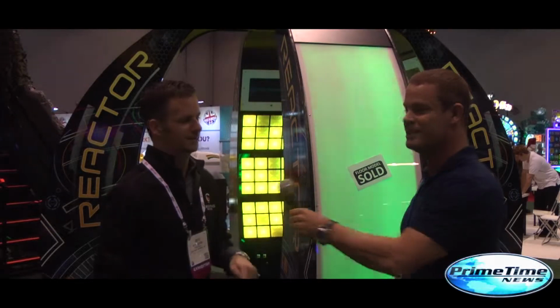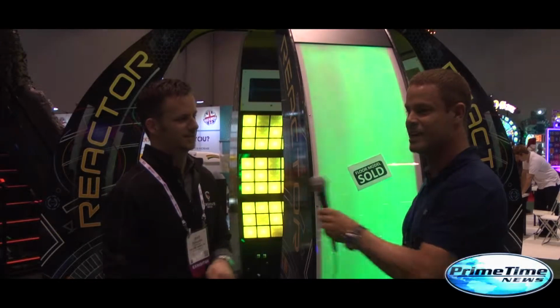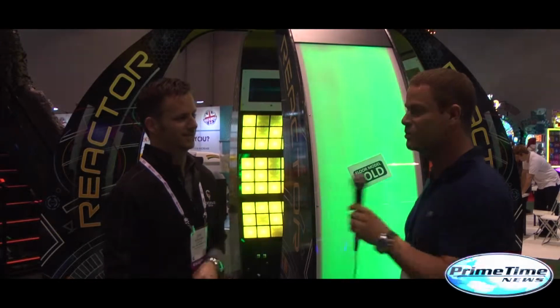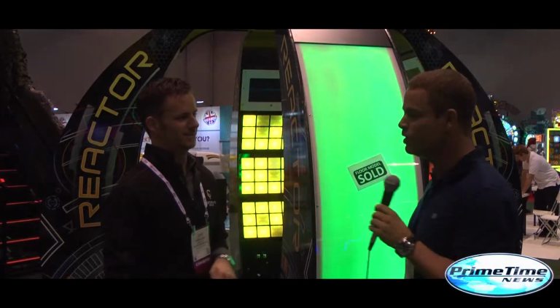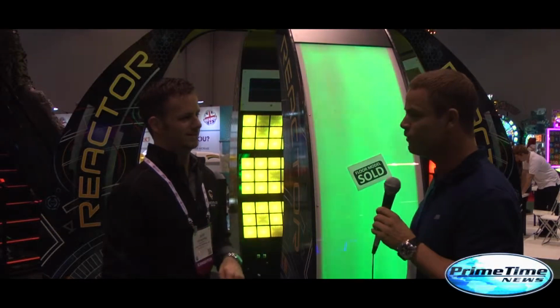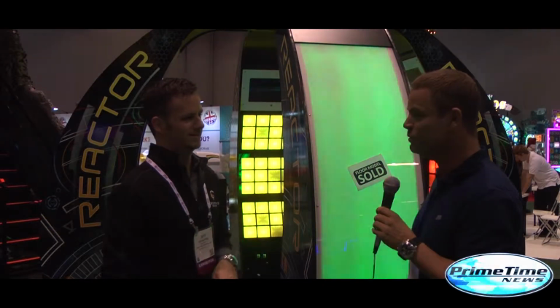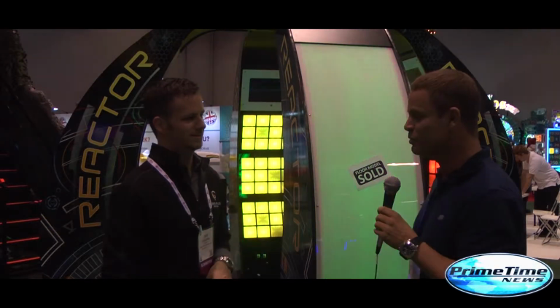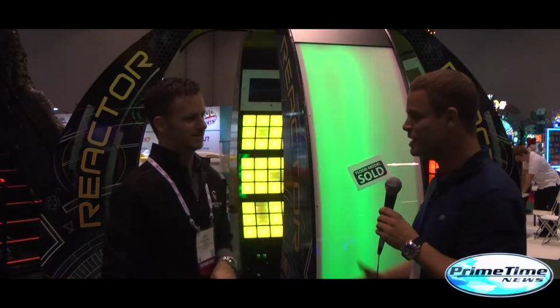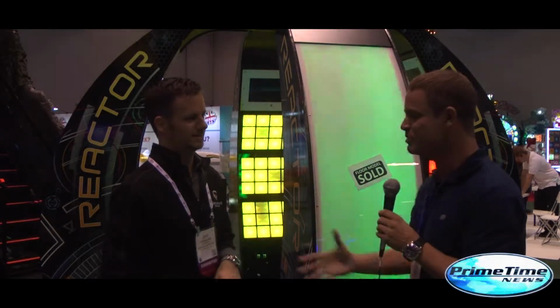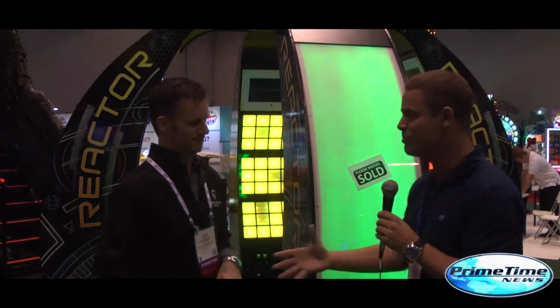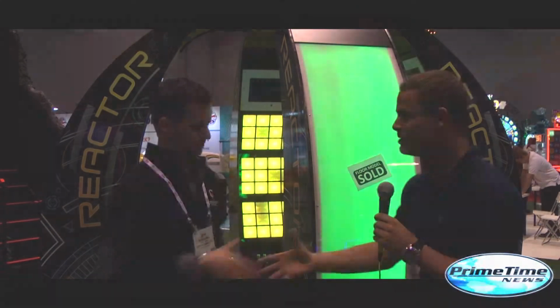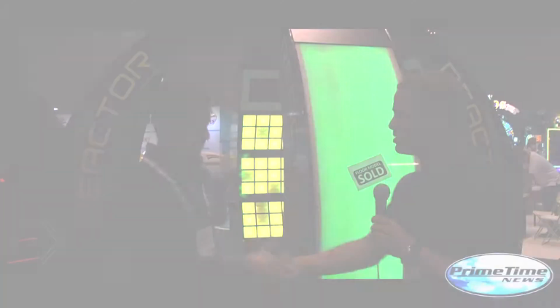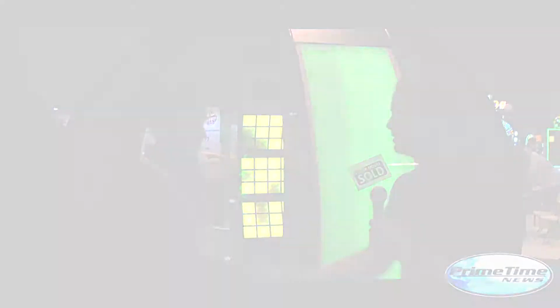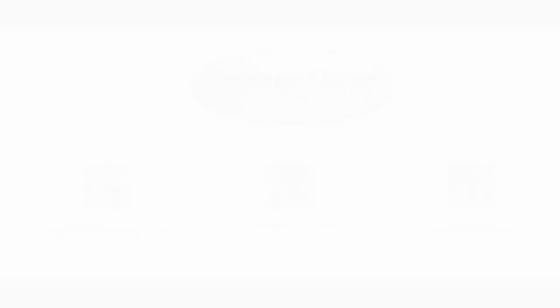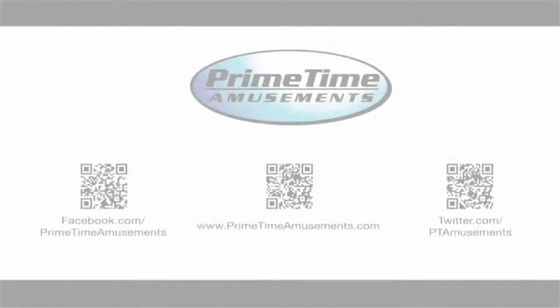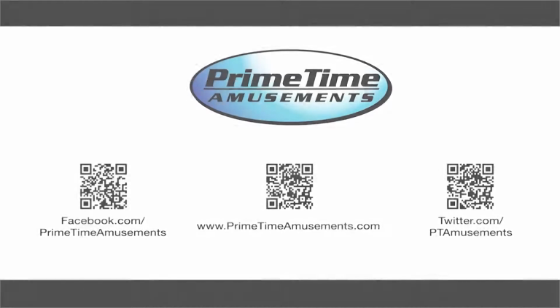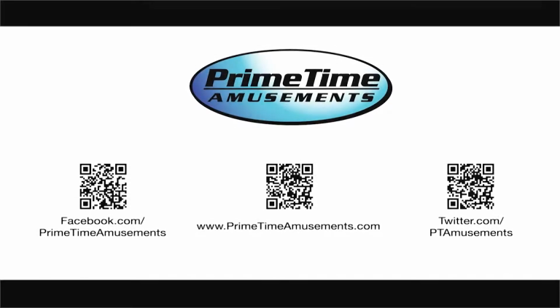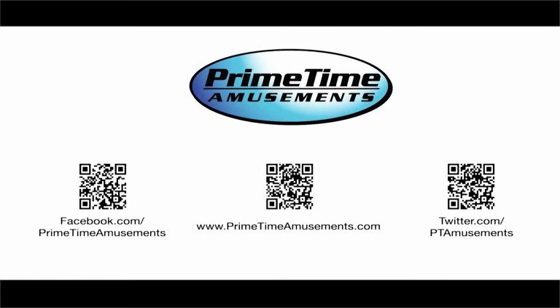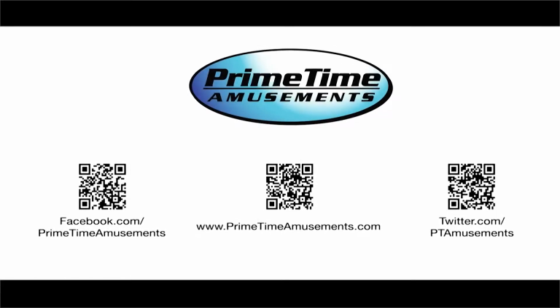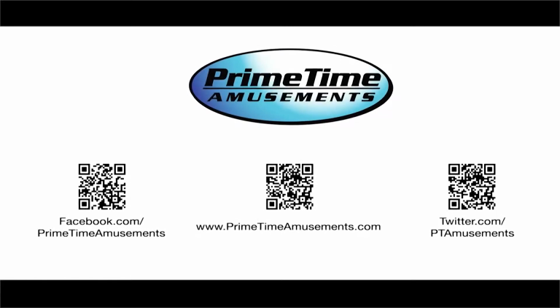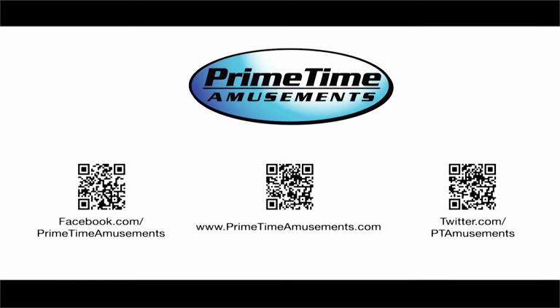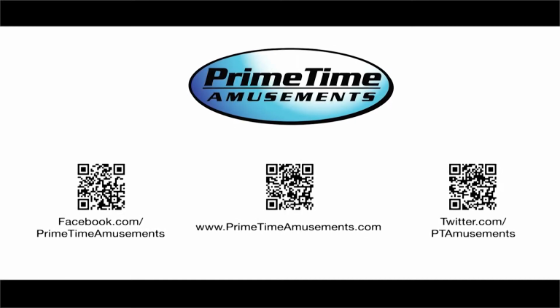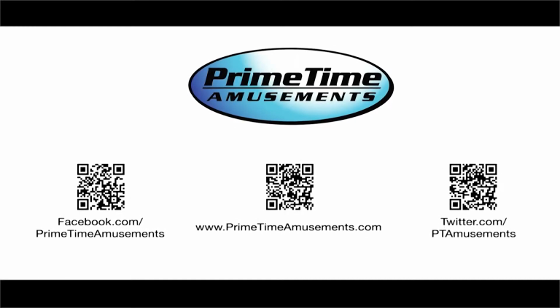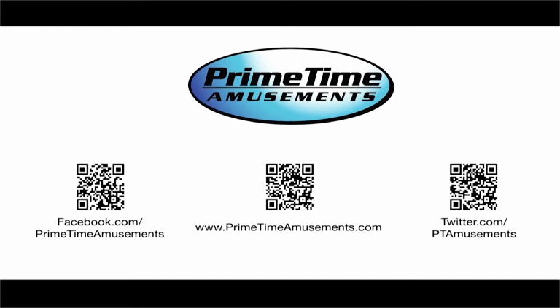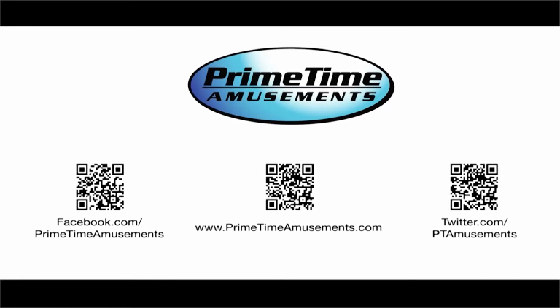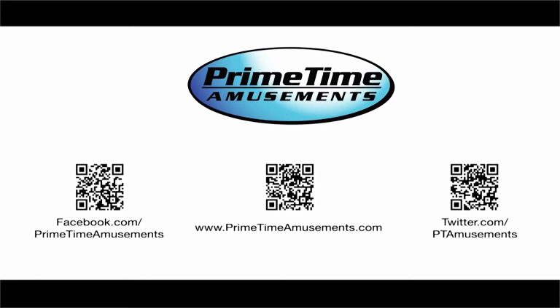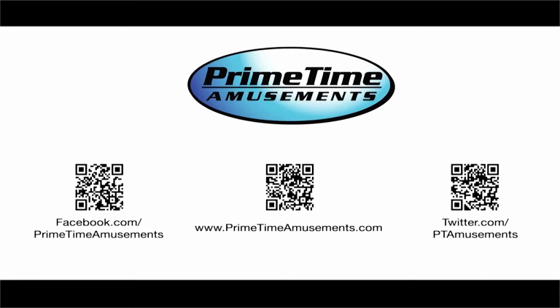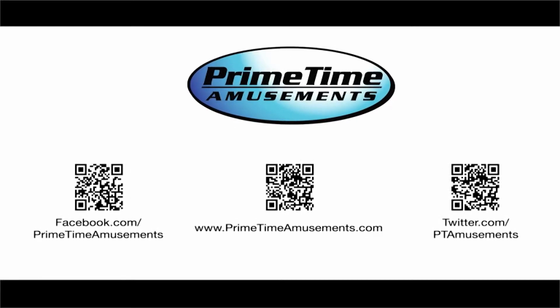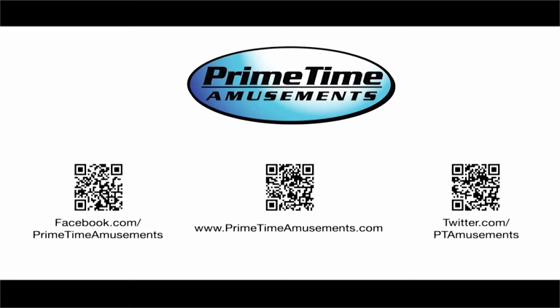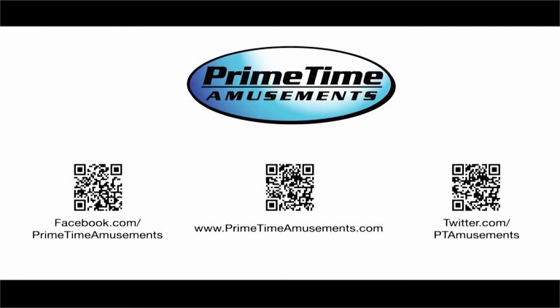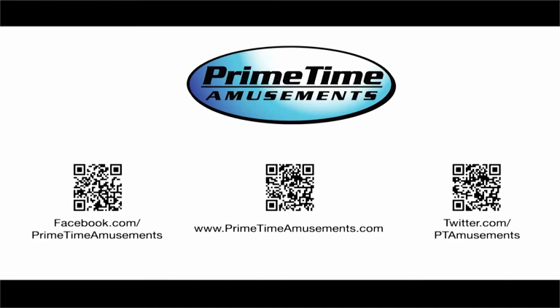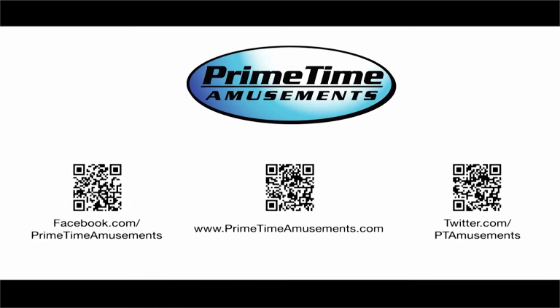Fantastic. We look forward to it. Thank you so much. You got it. Thank you.